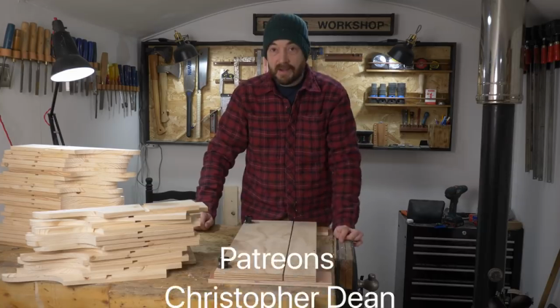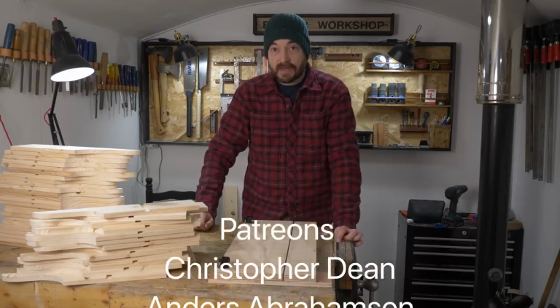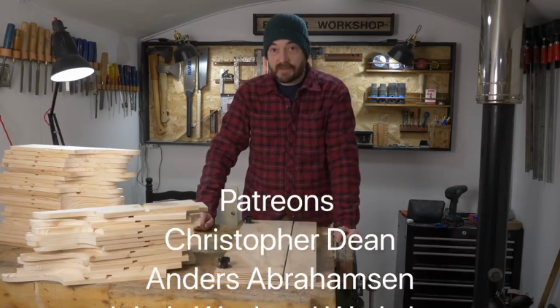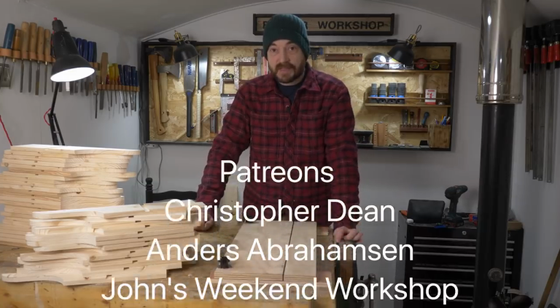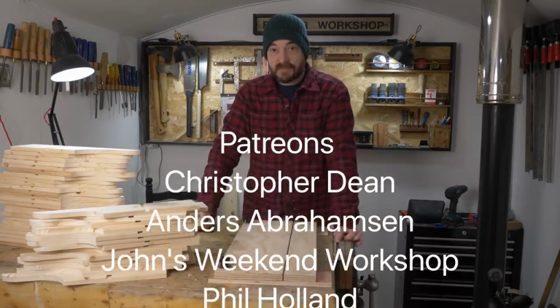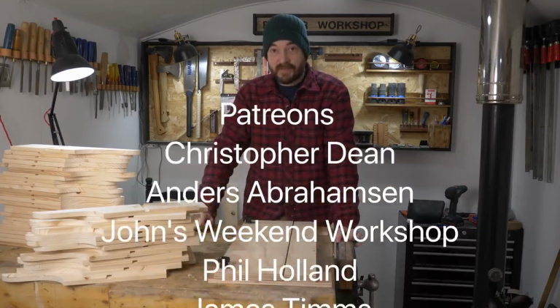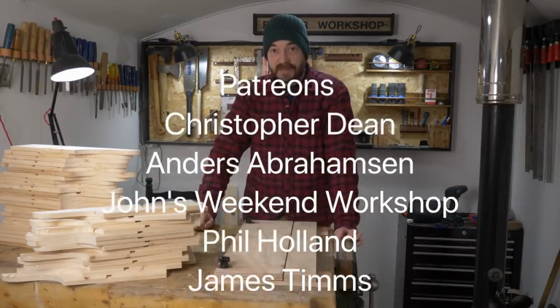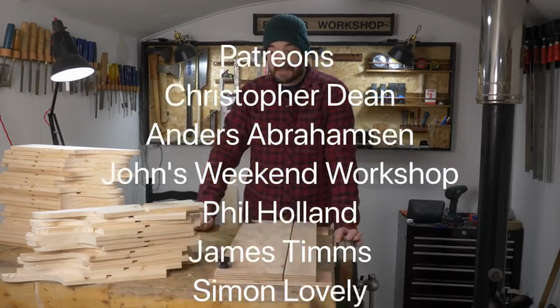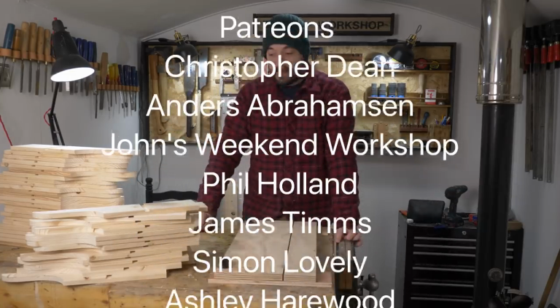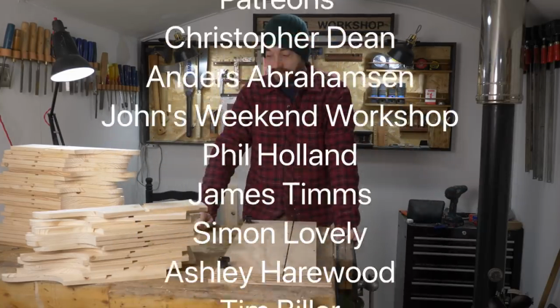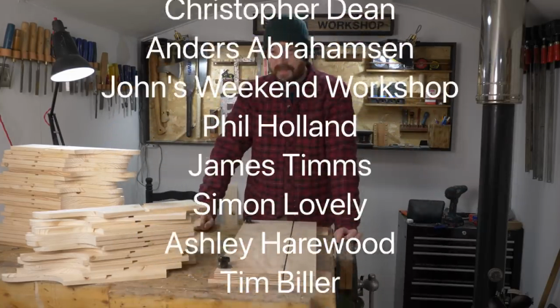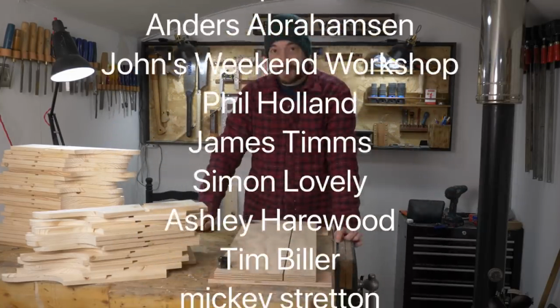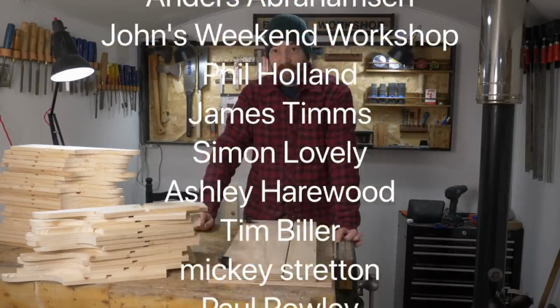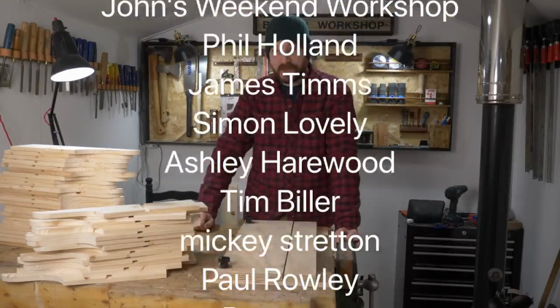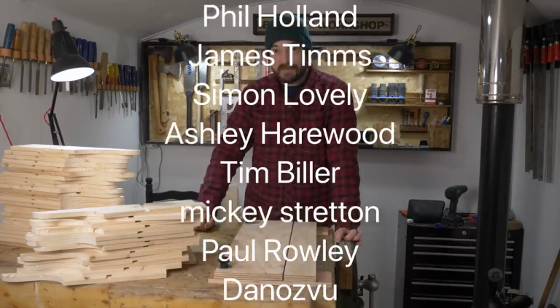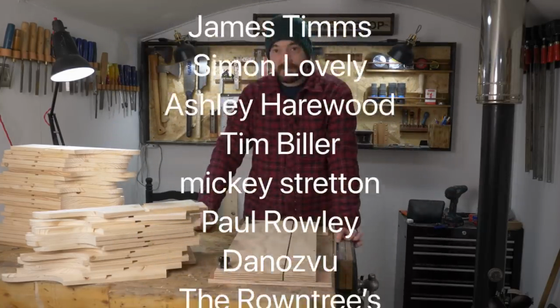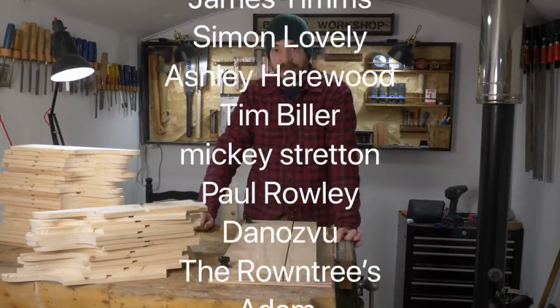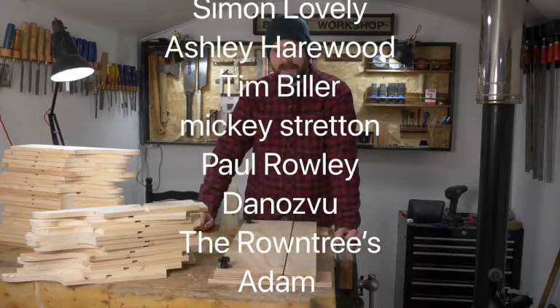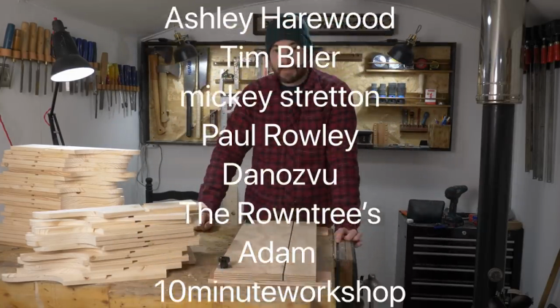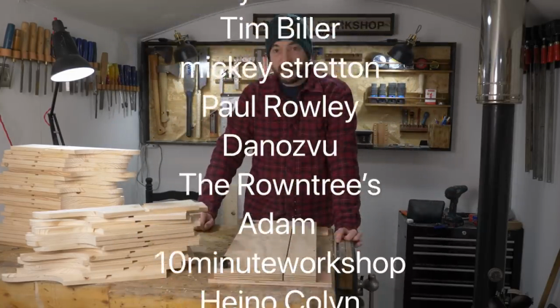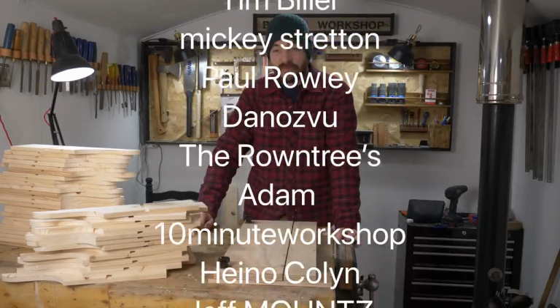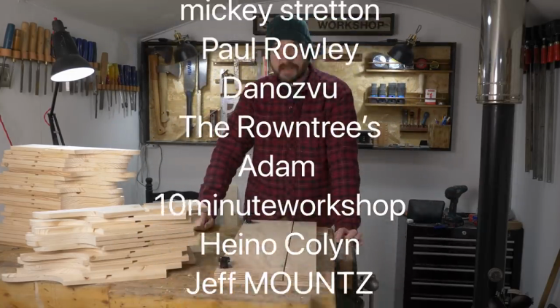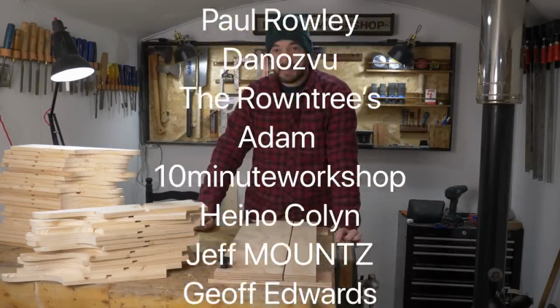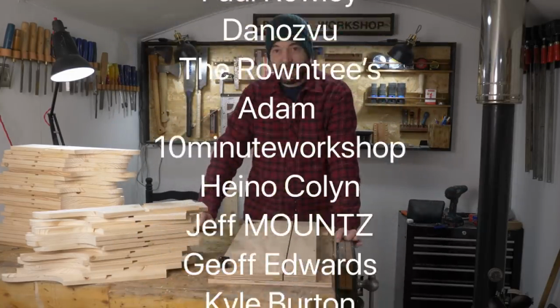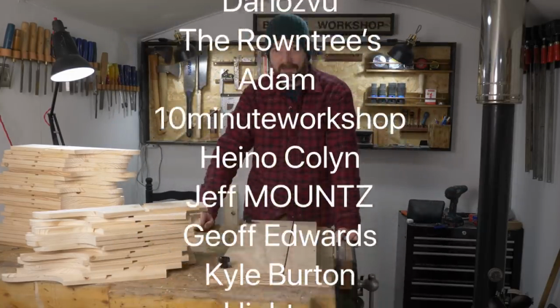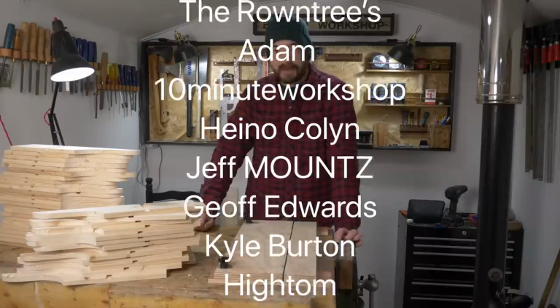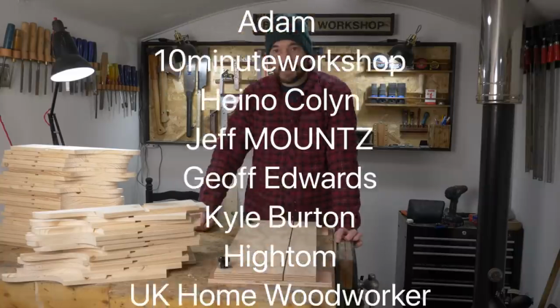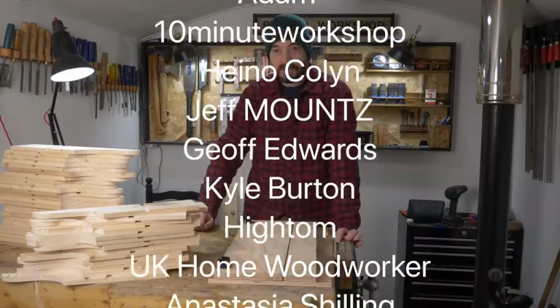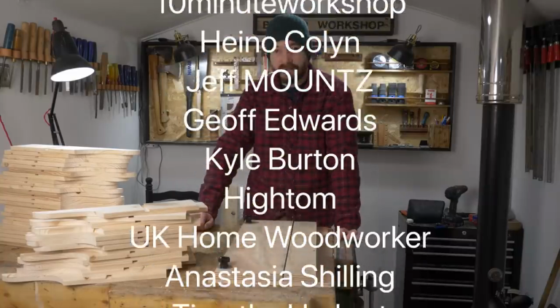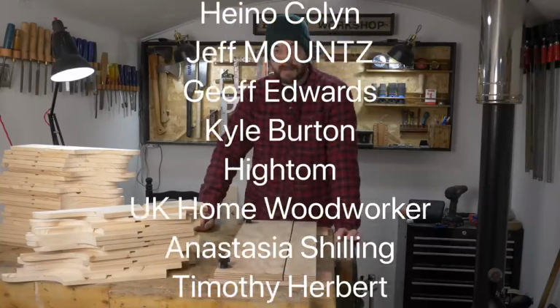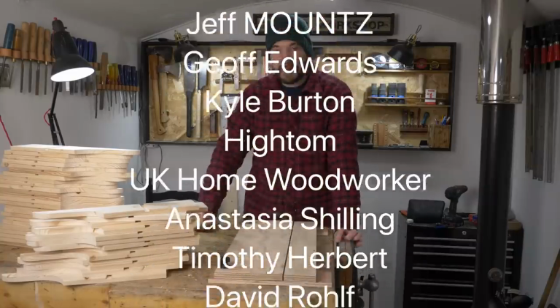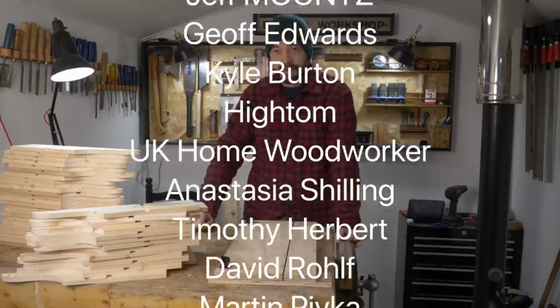It was an interesting experiment. Thank you for watching, thanks to my patrons, and please subscribe for more videos.